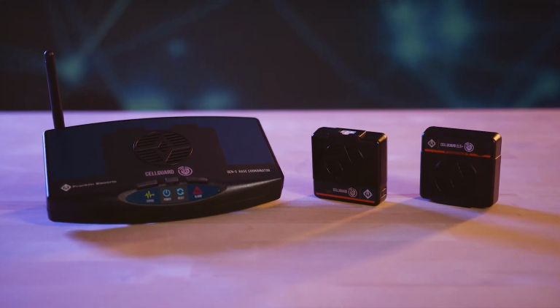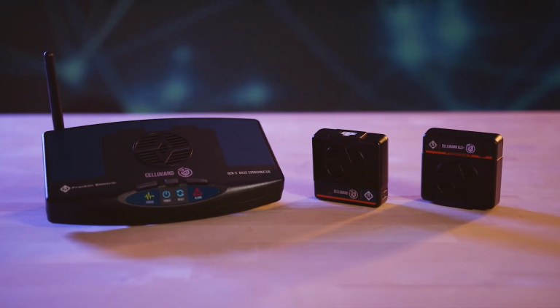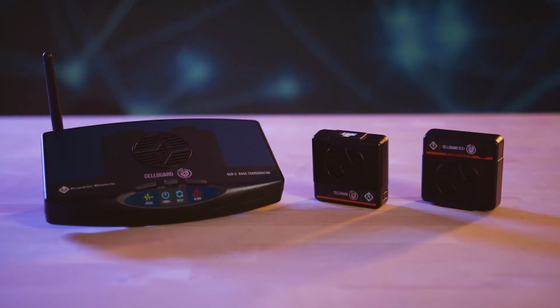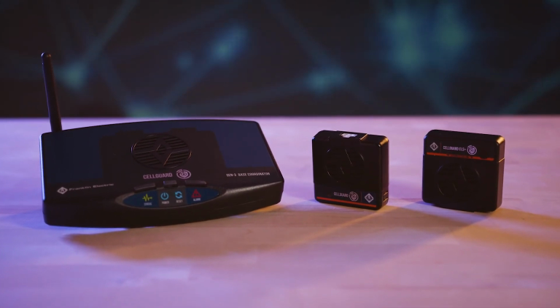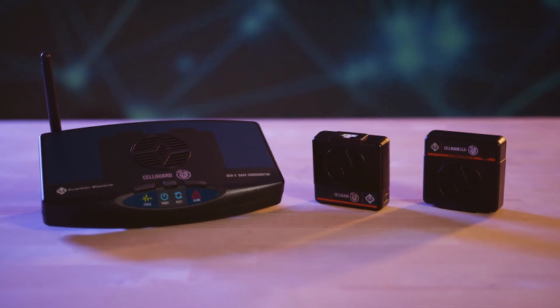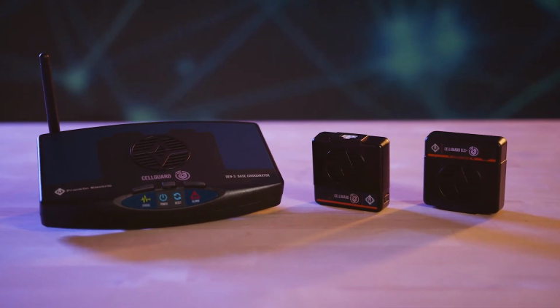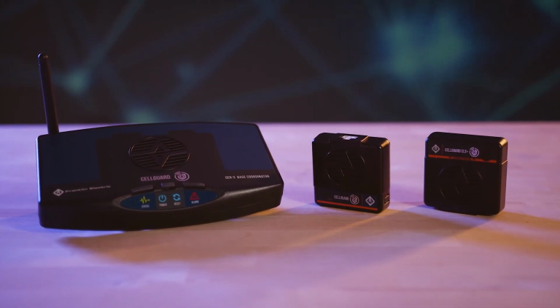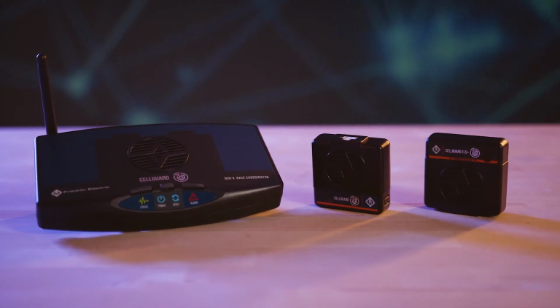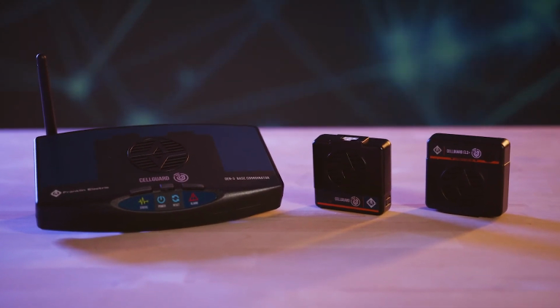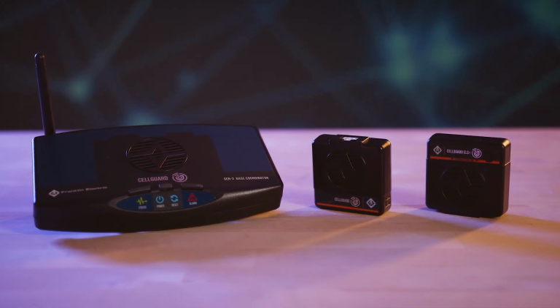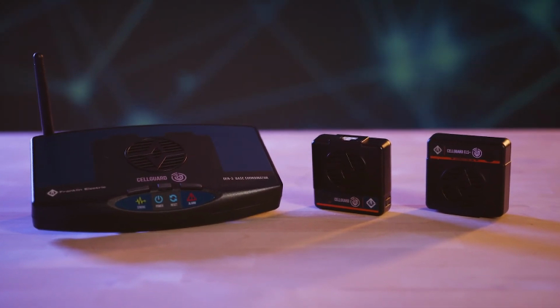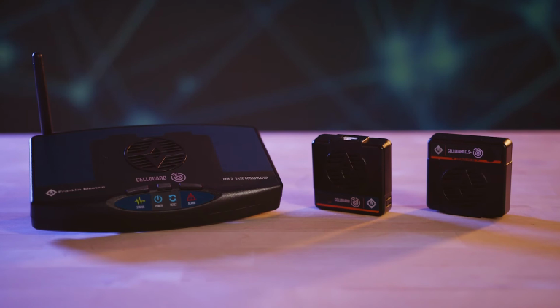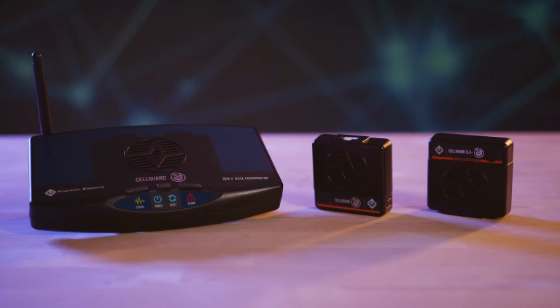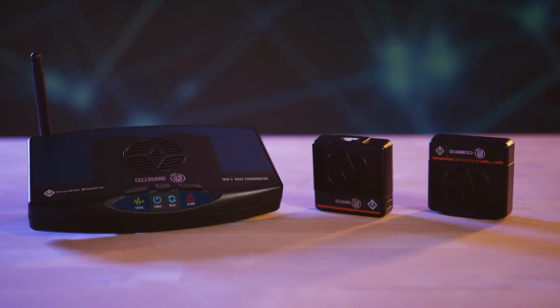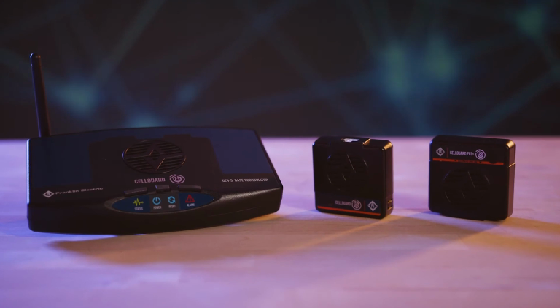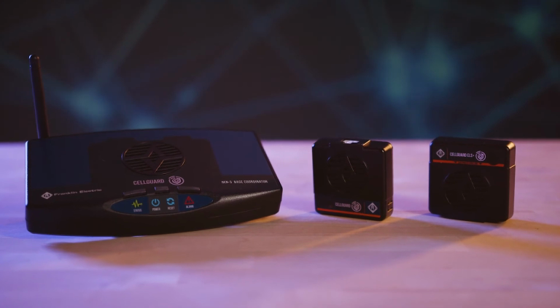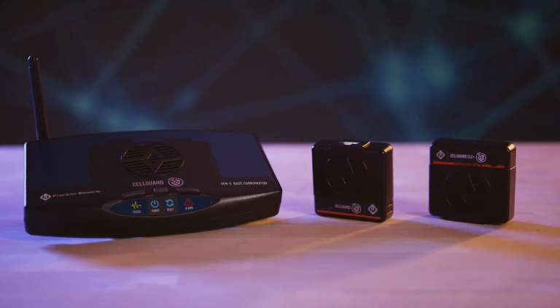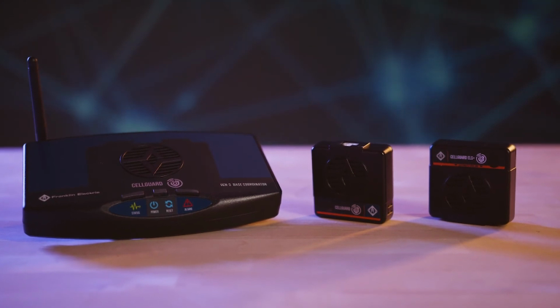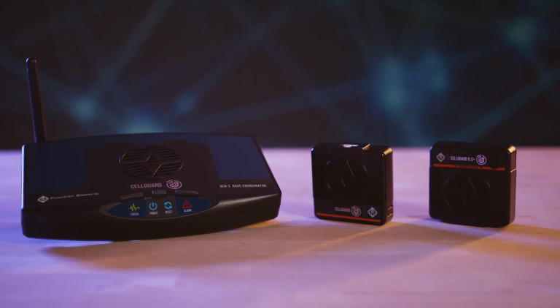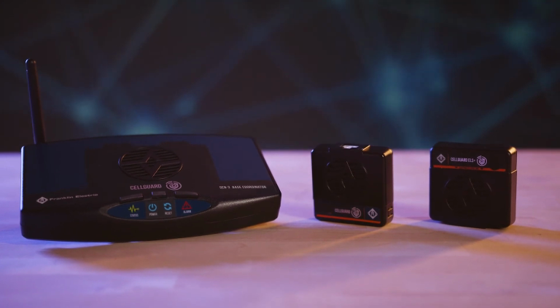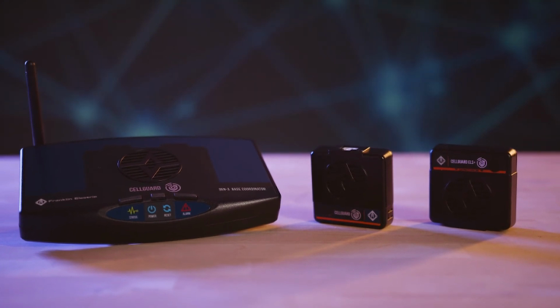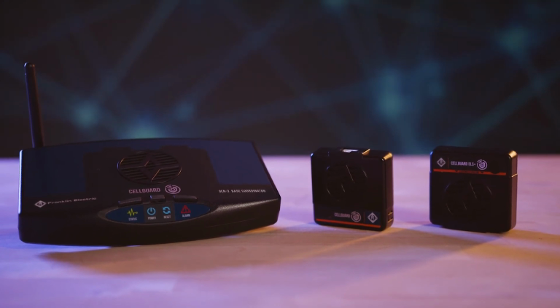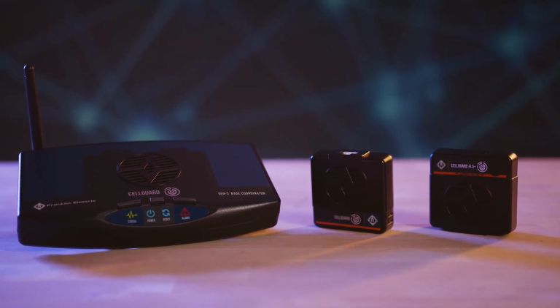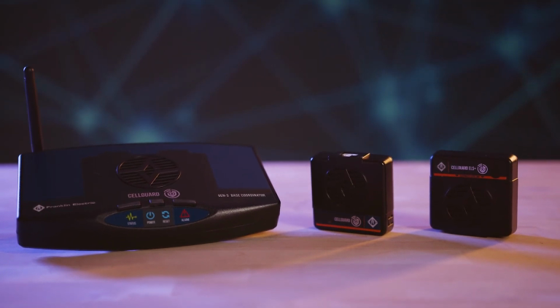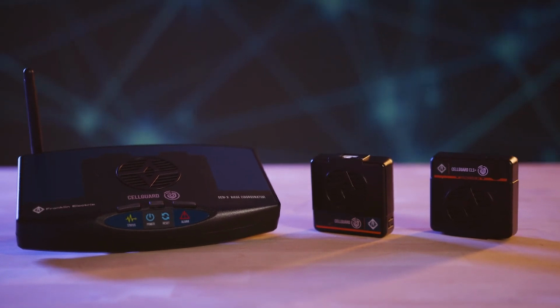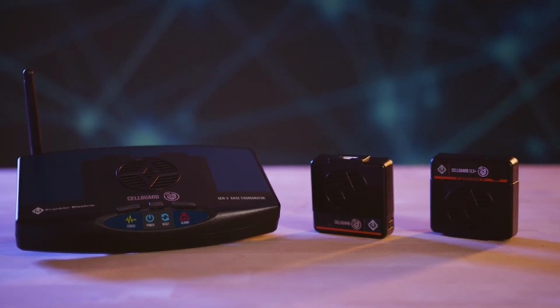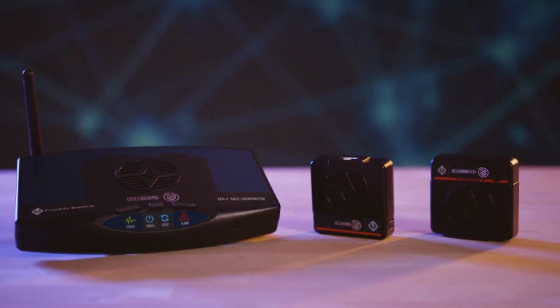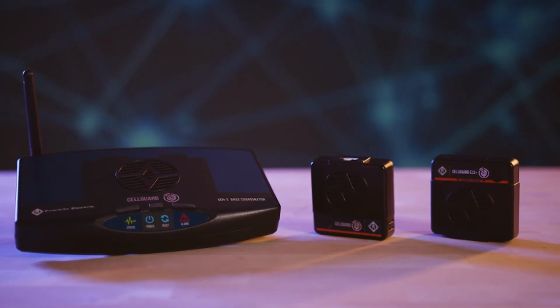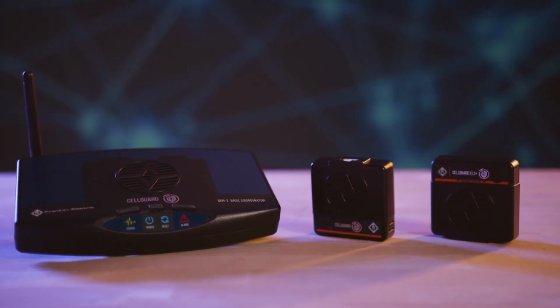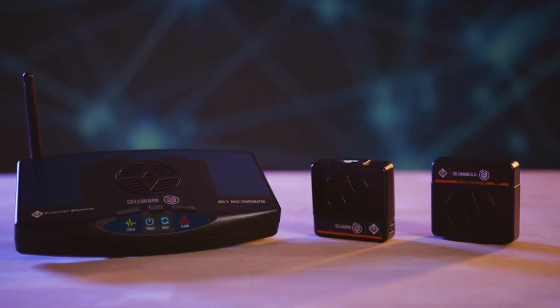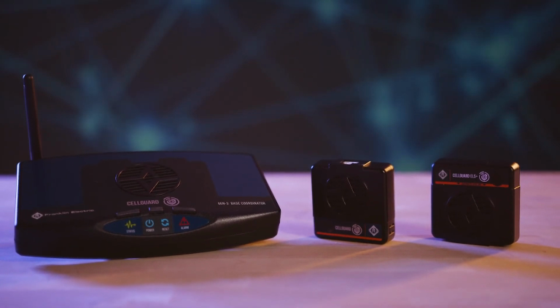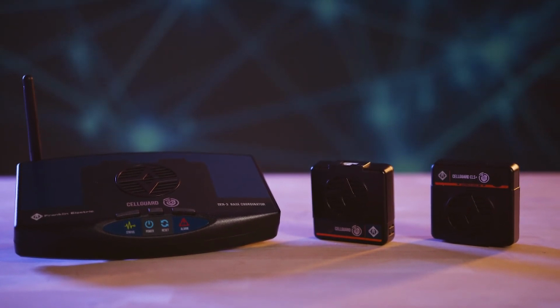Franklin Electric Grid Solutions Cell Guard wireless battery monitoring system — monitor and manage your power backup assets from anywhere, all the time.